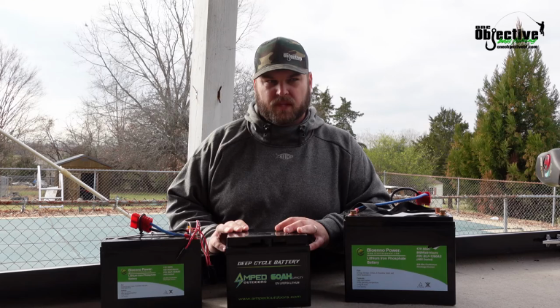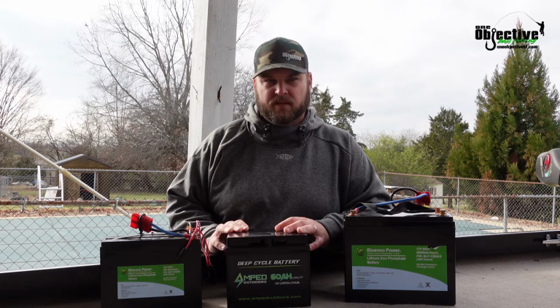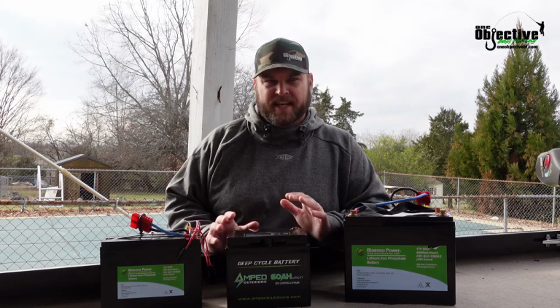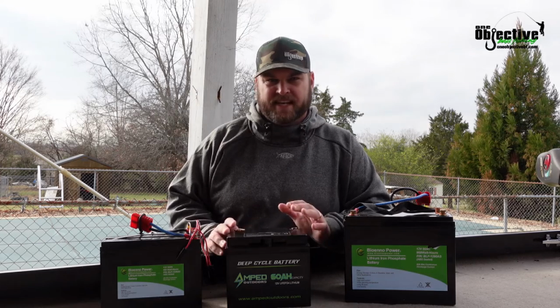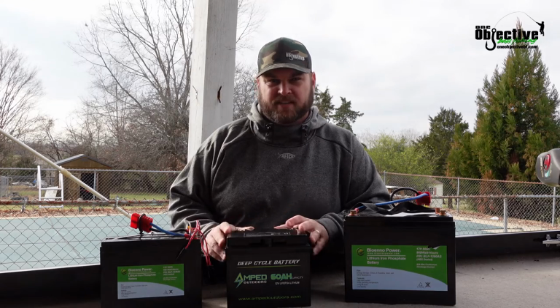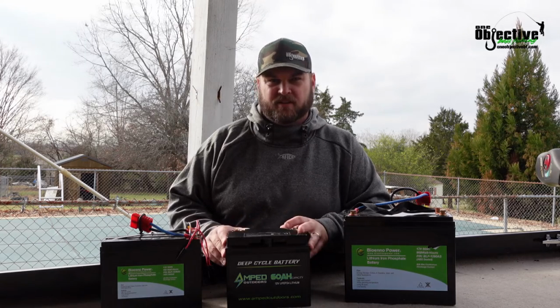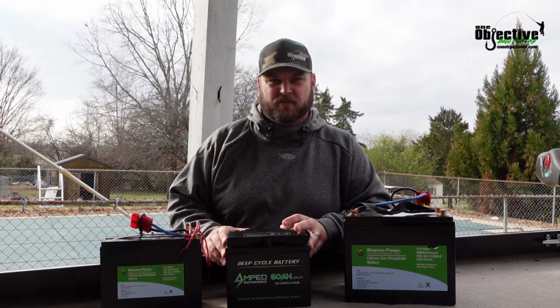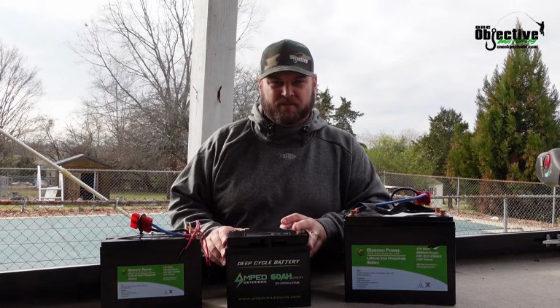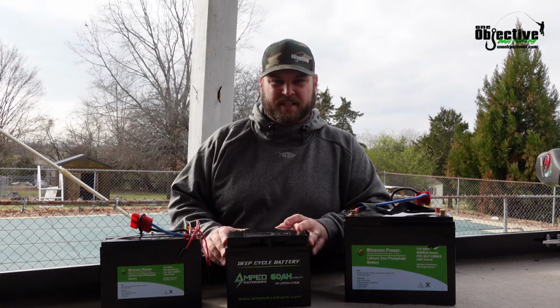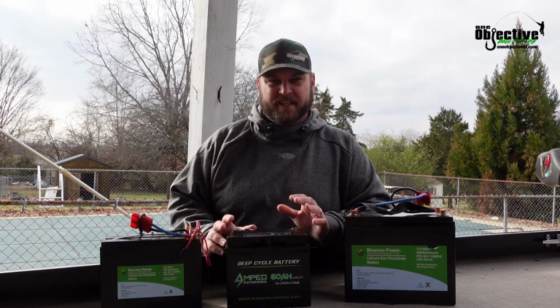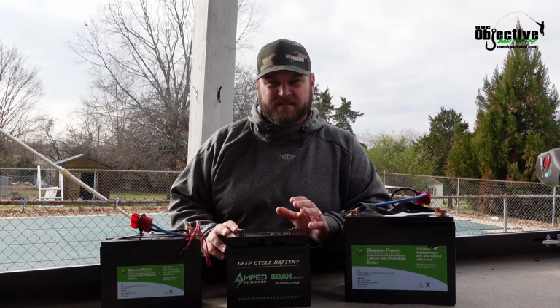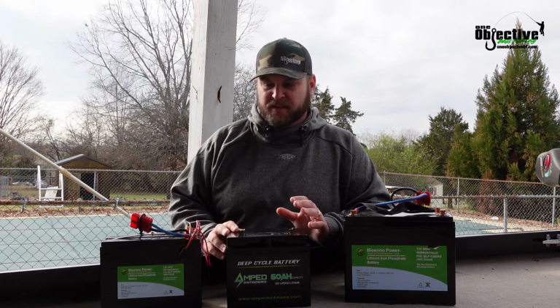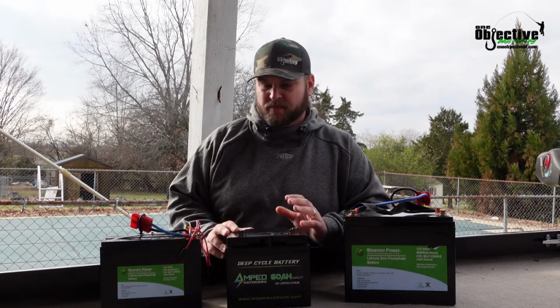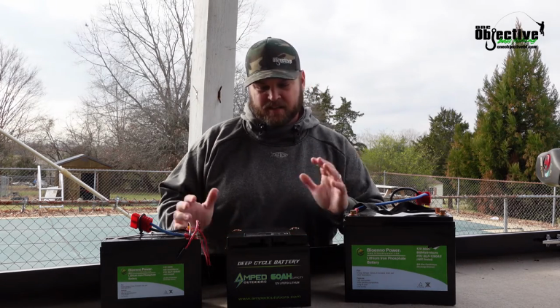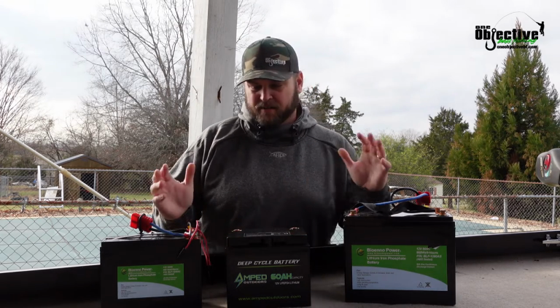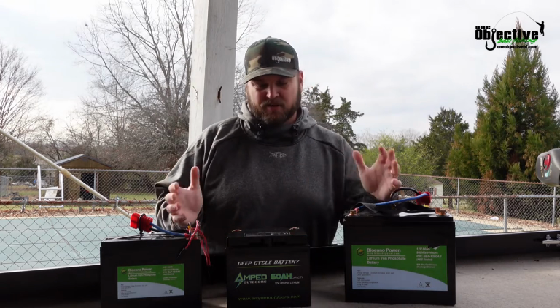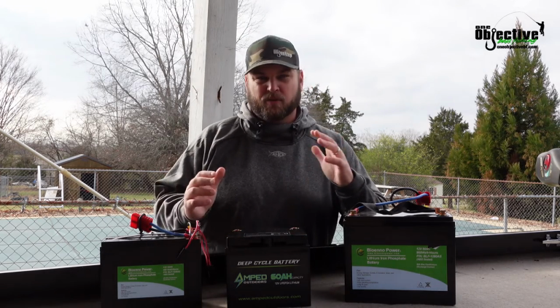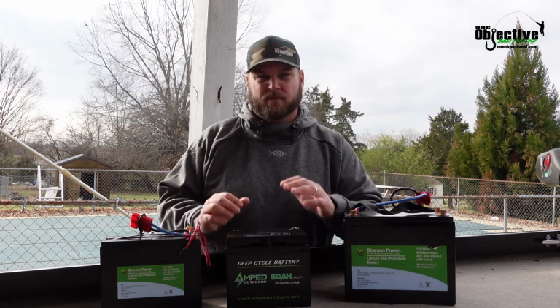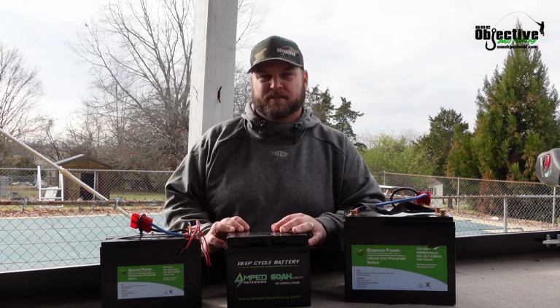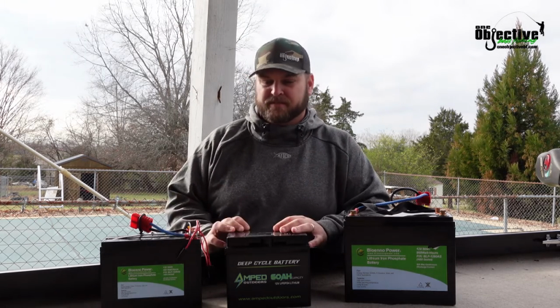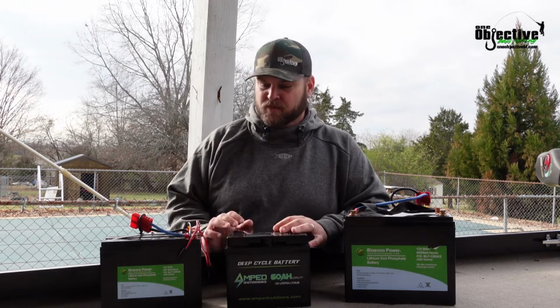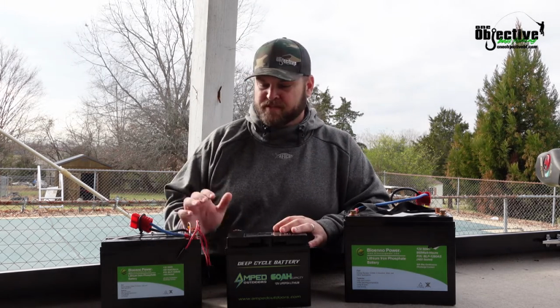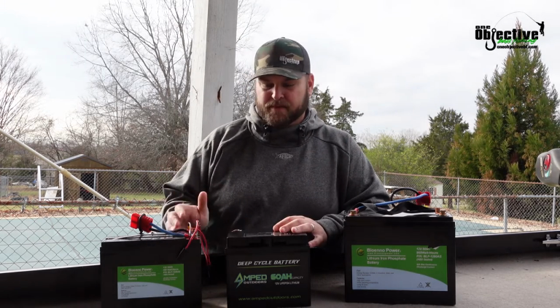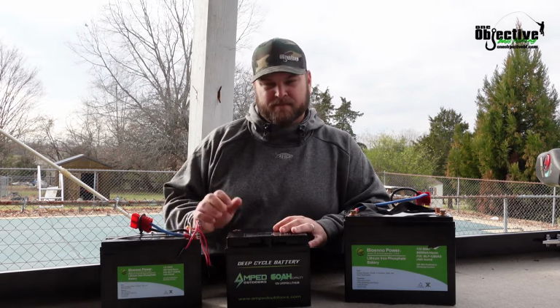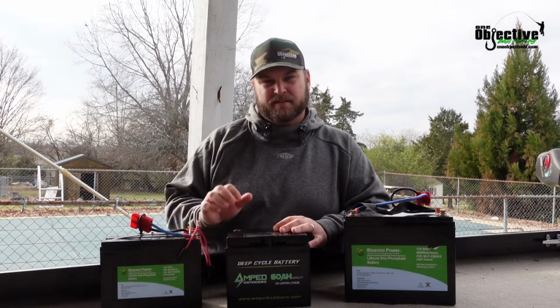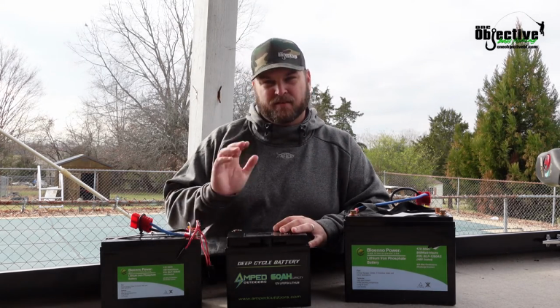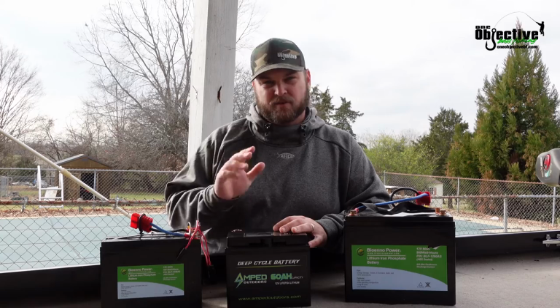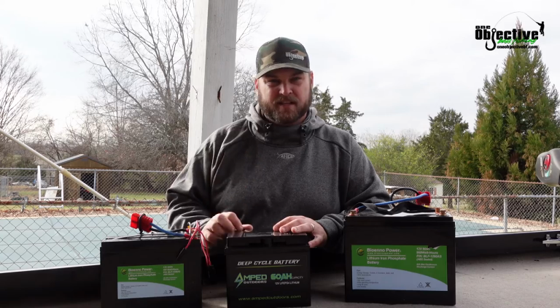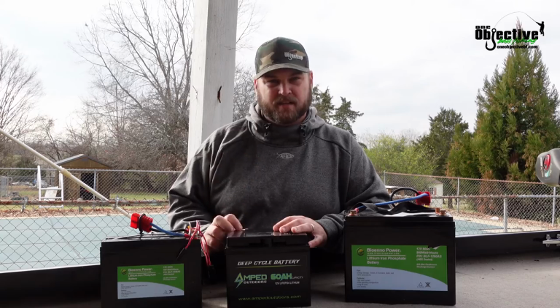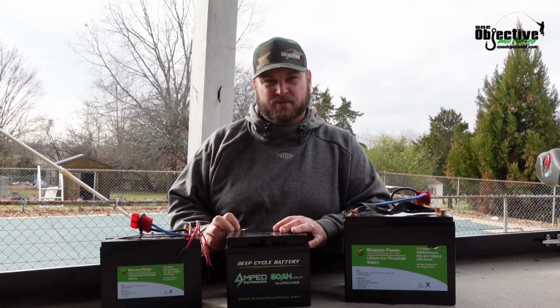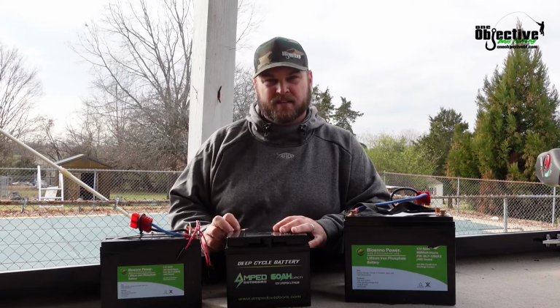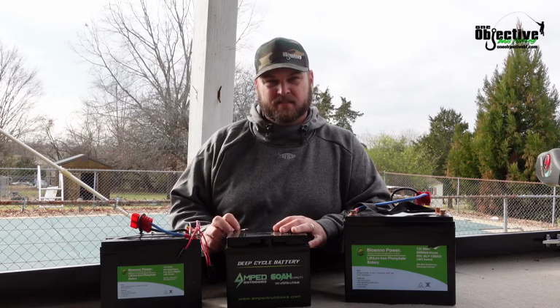Hey guys, Josh Carter here with One Objective. In today's video we're going to be talking about trolling motor batteries and what is the best battery for your setup. So stay tuned.